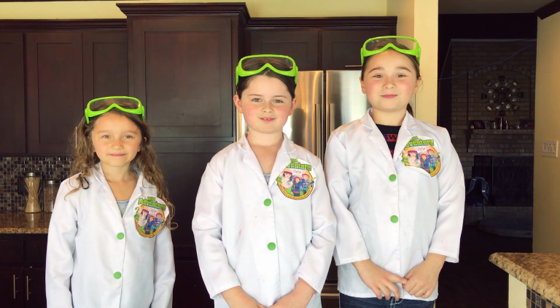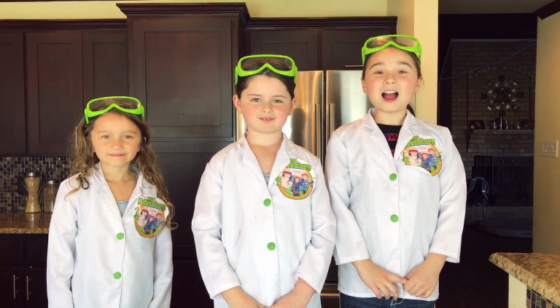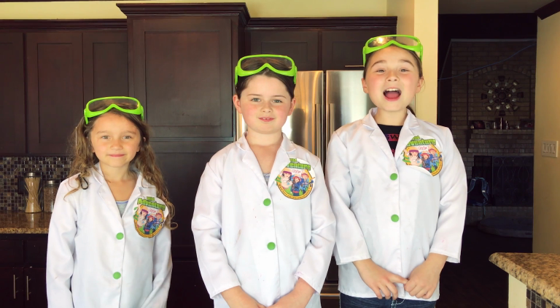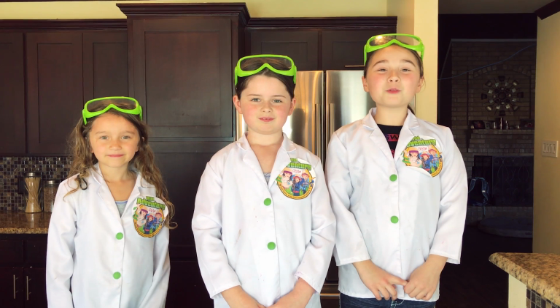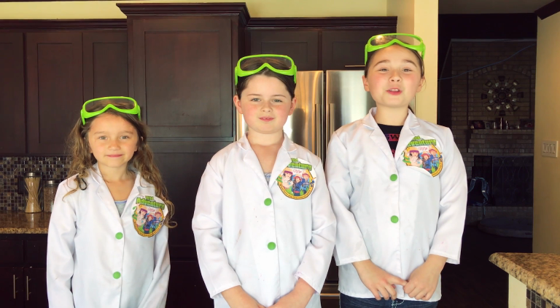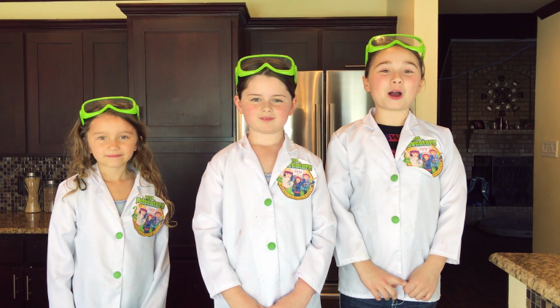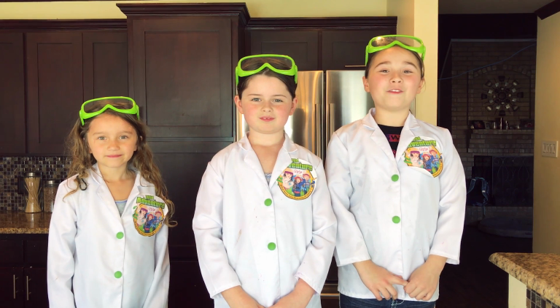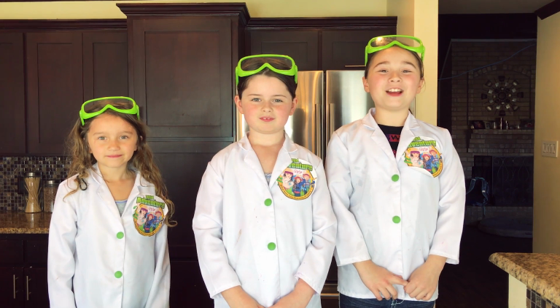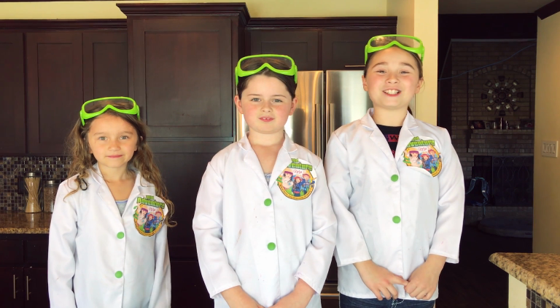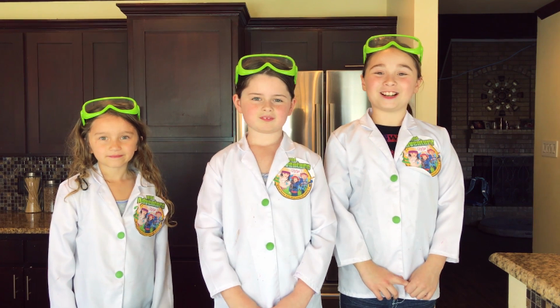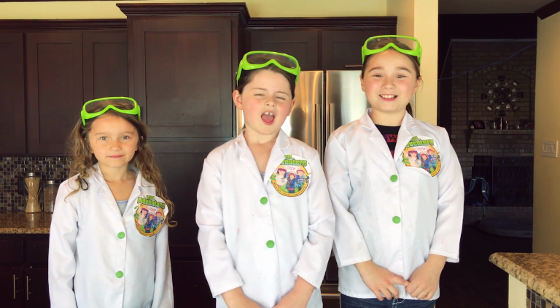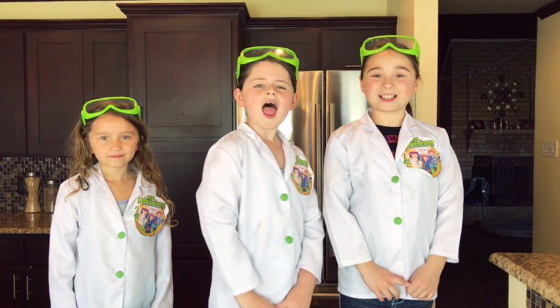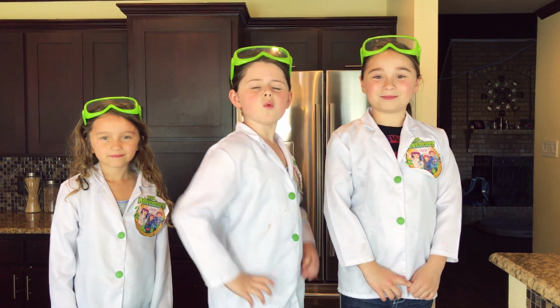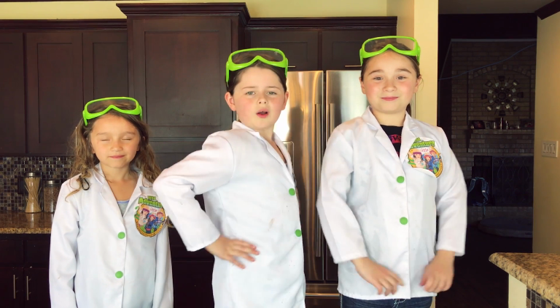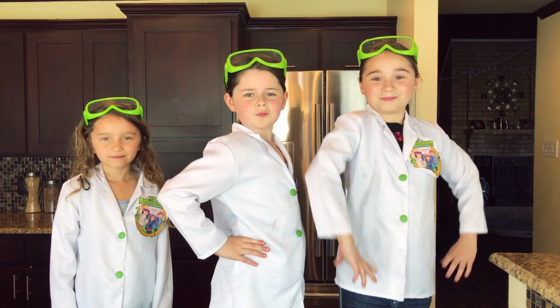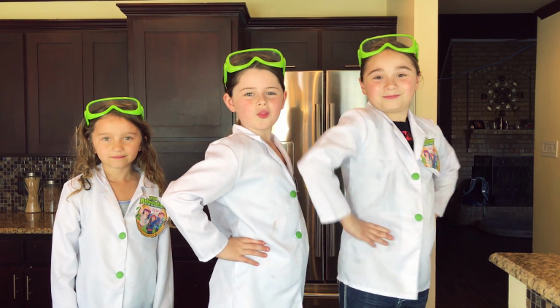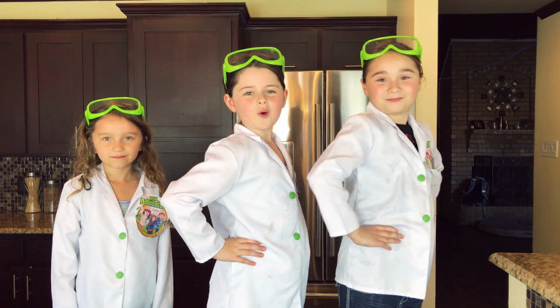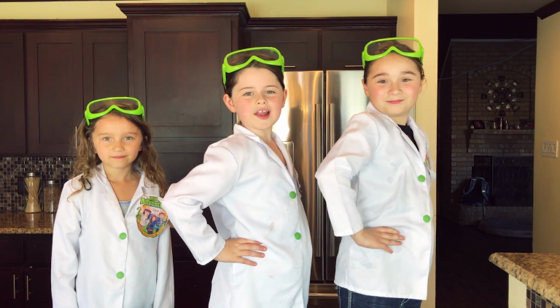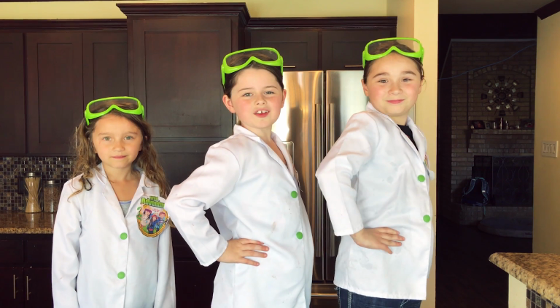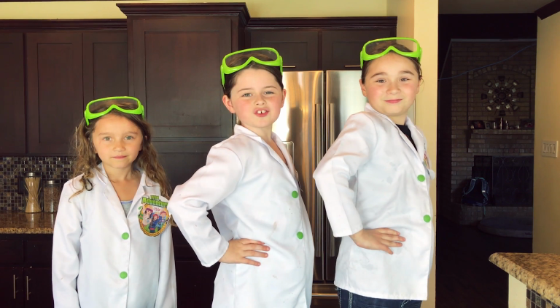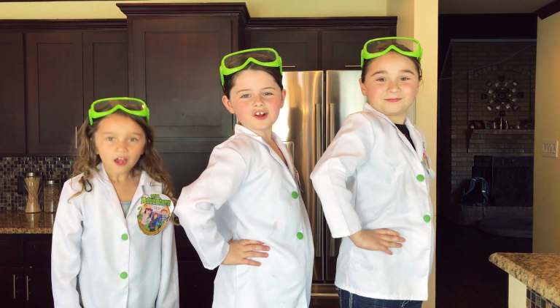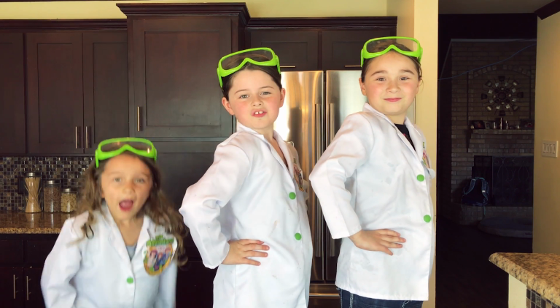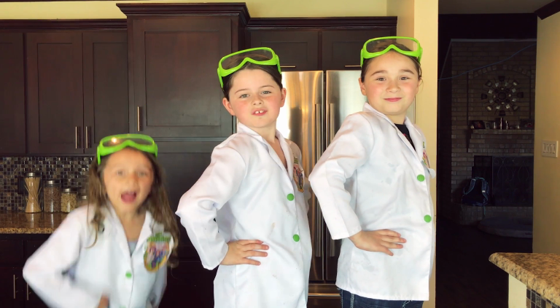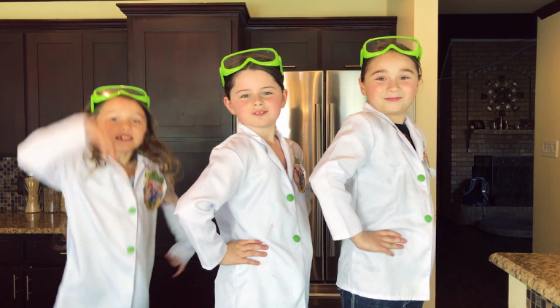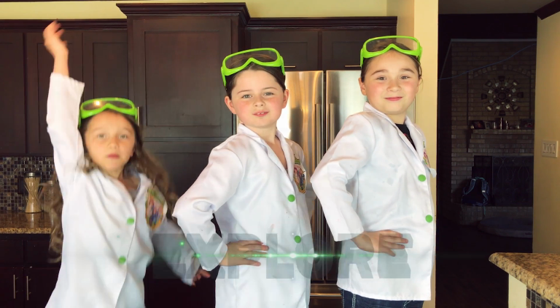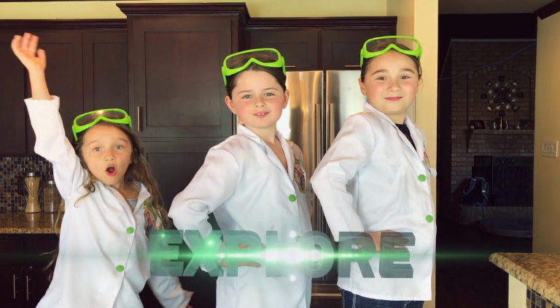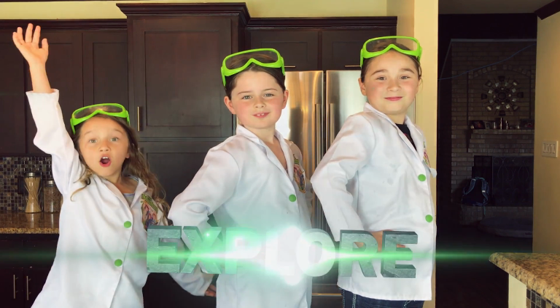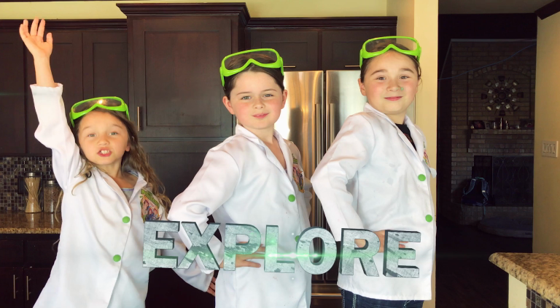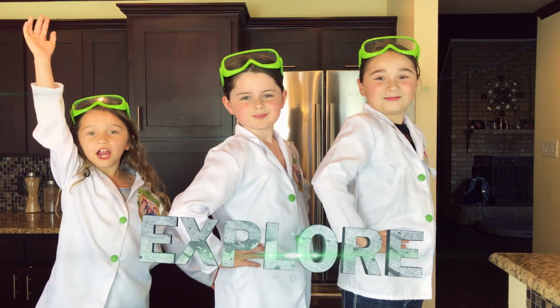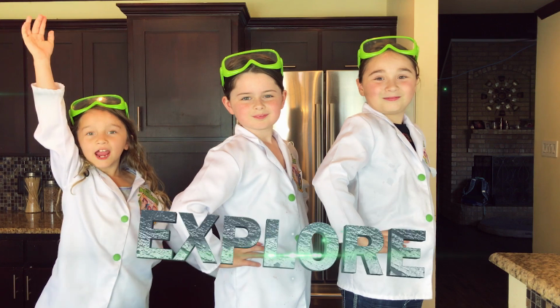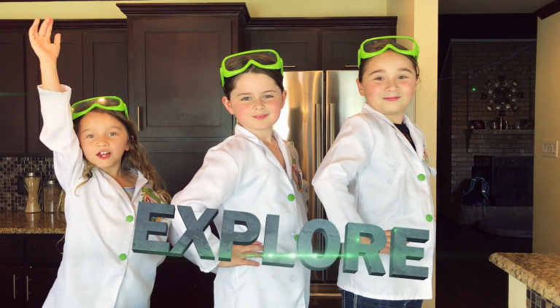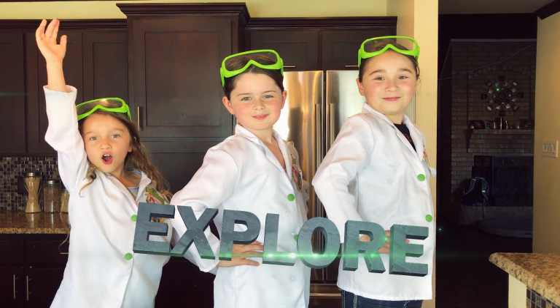Hi, we're the Wild Adventure Girls, and welcome to the Wild Adventure Girls Explore Channel!